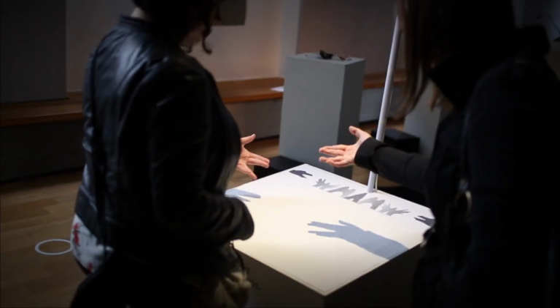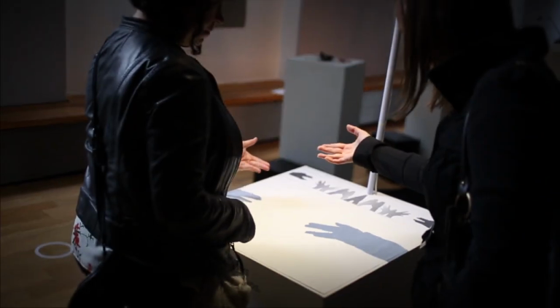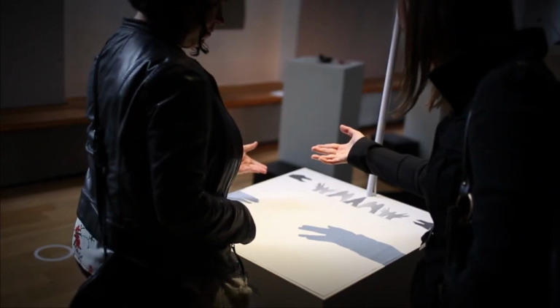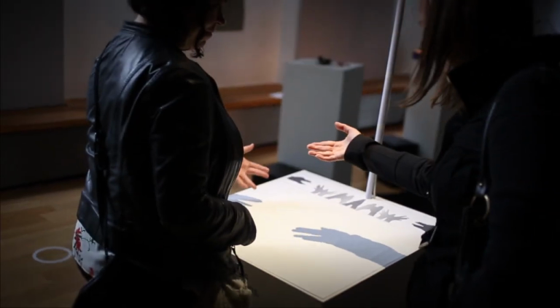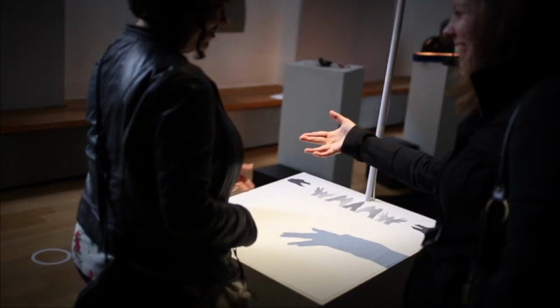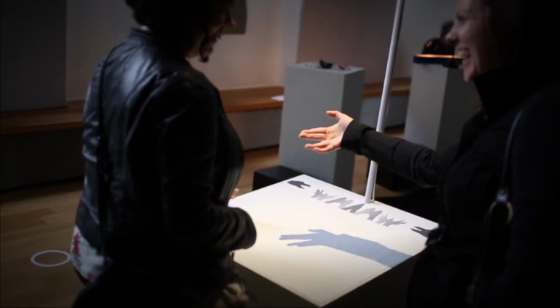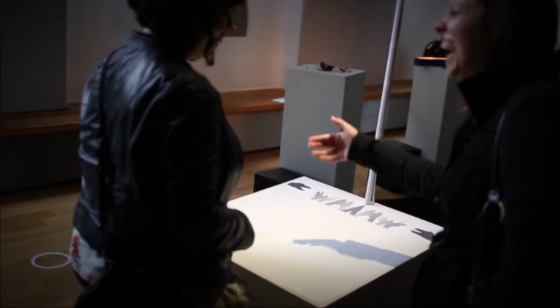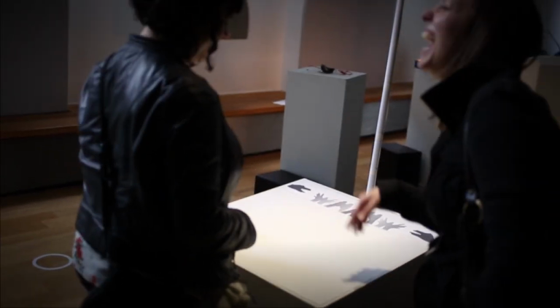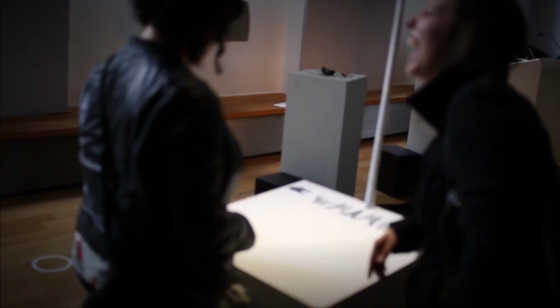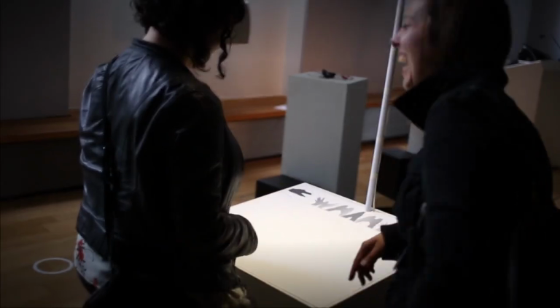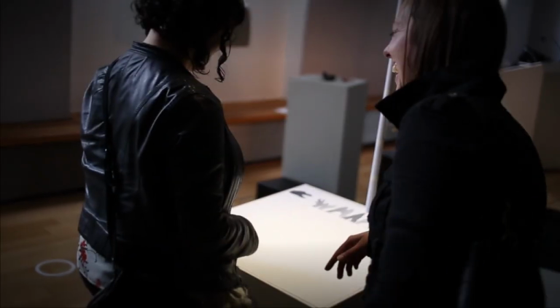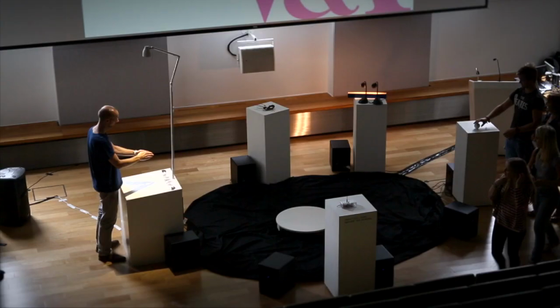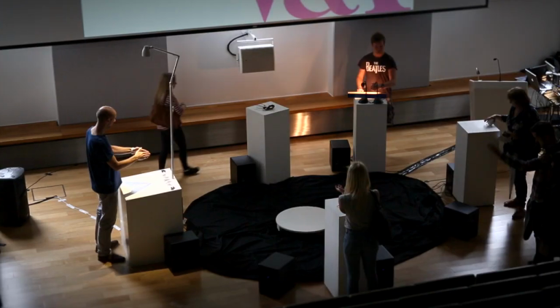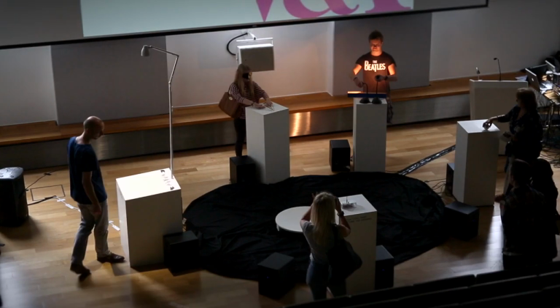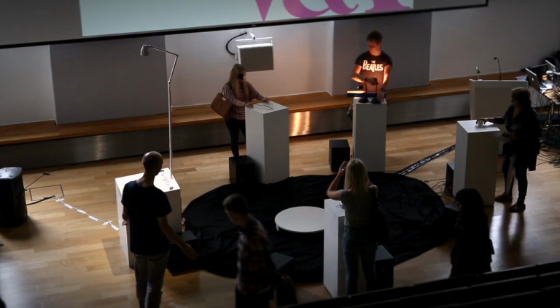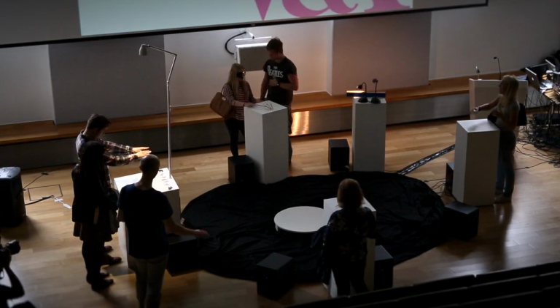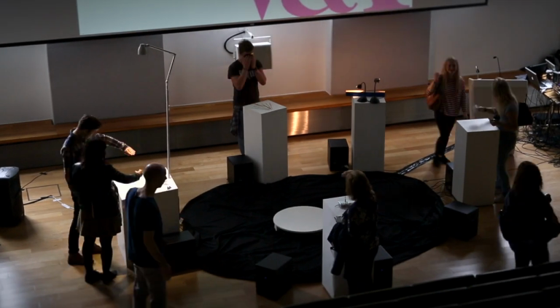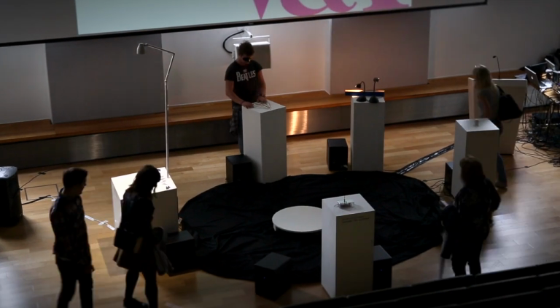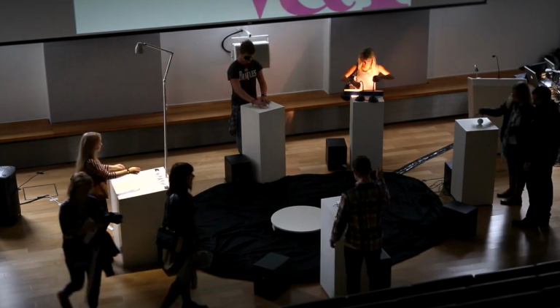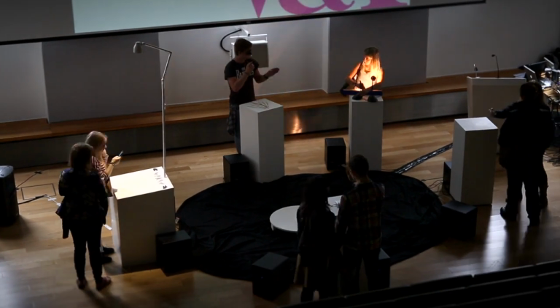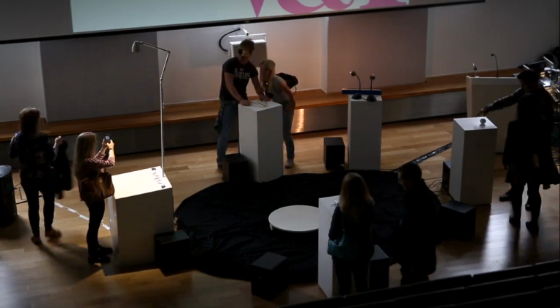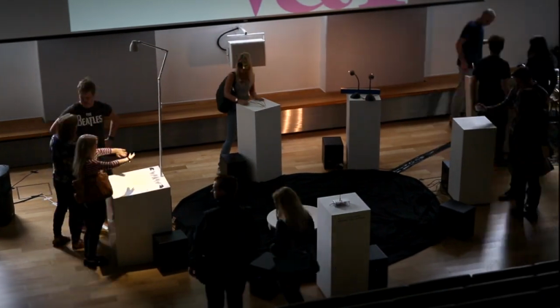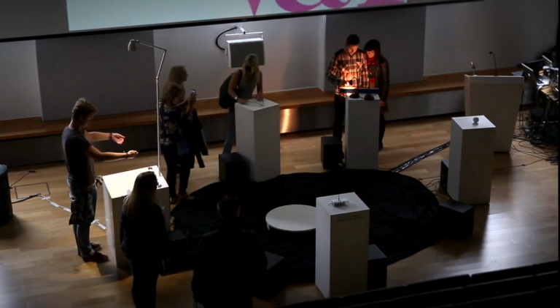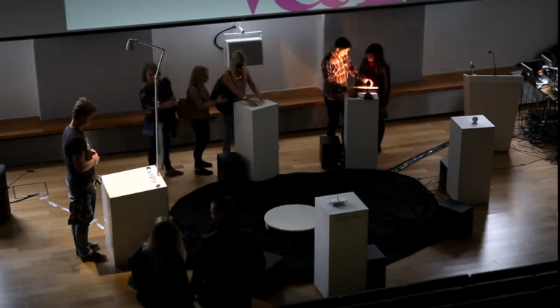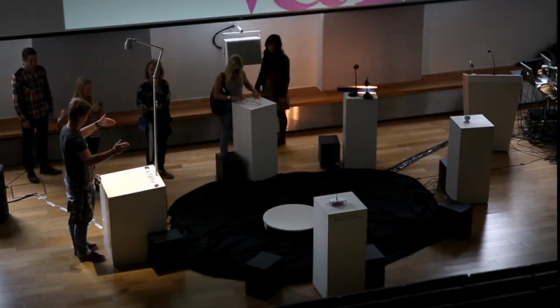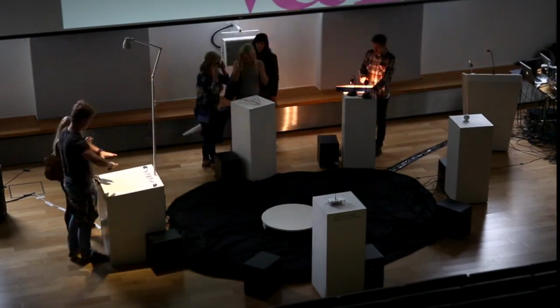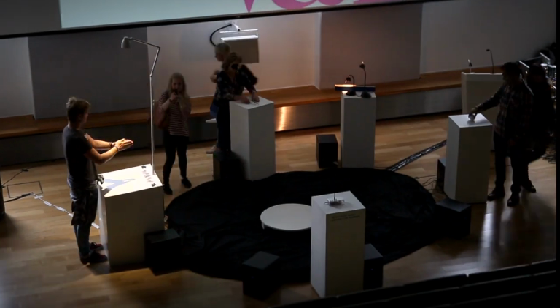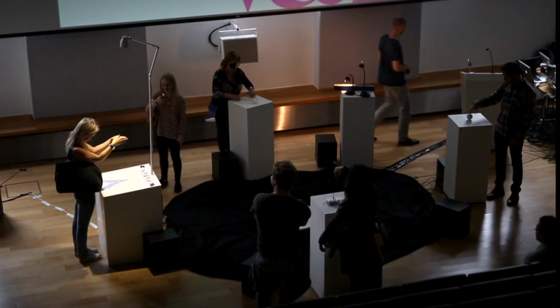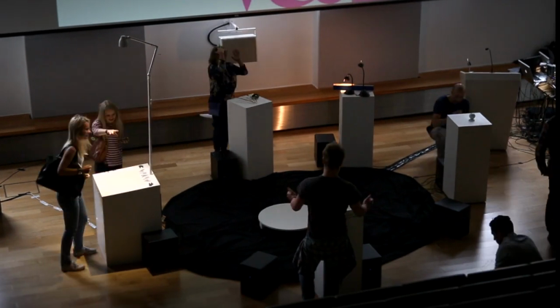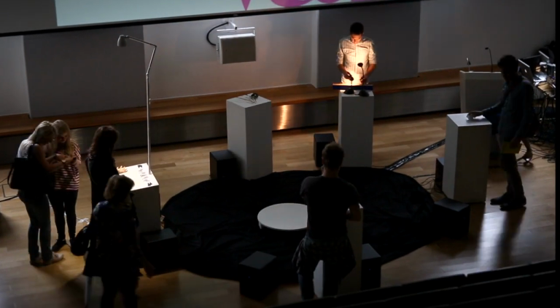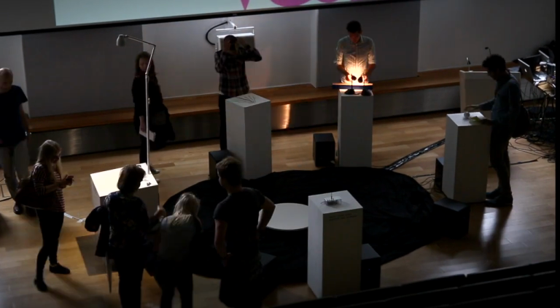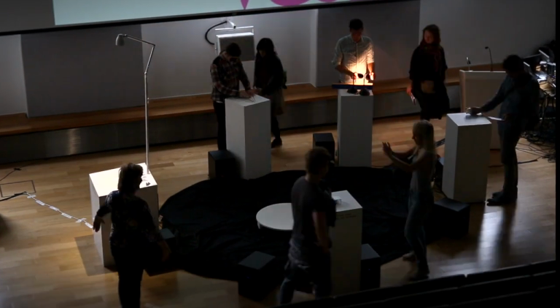We're really trying to encourage people to look up into this circle and be a part of this unified collection.